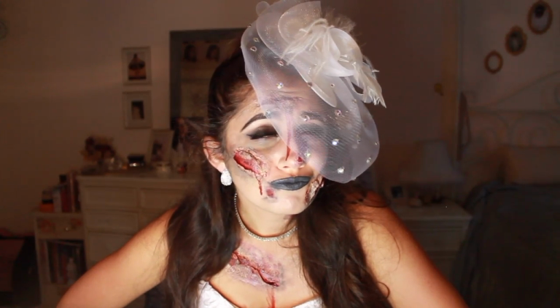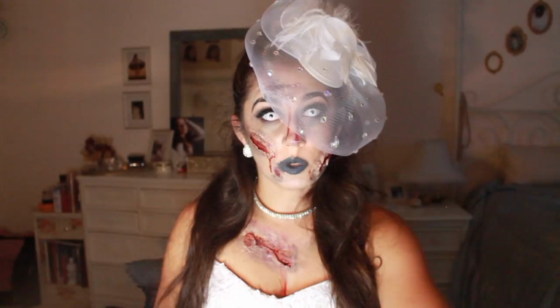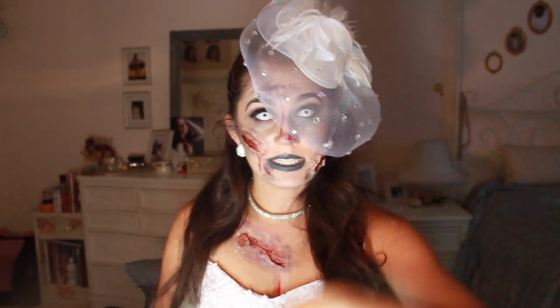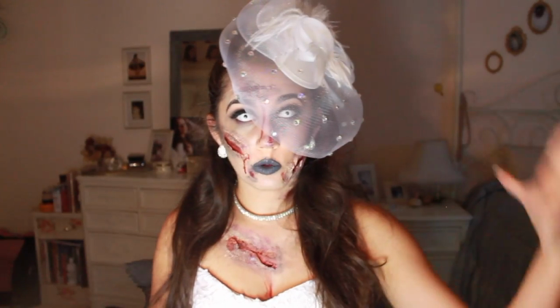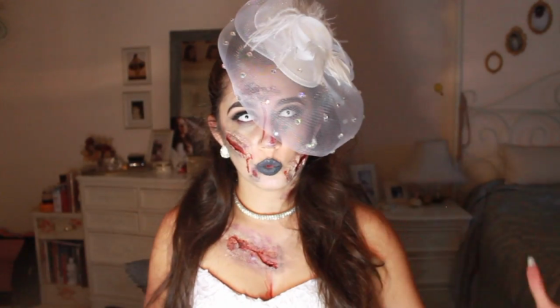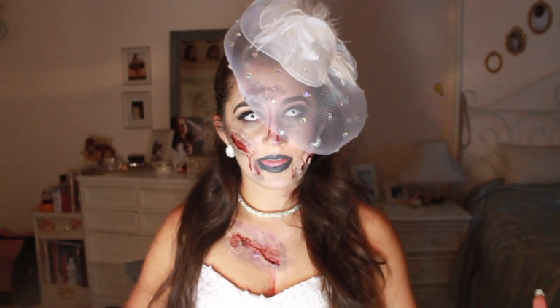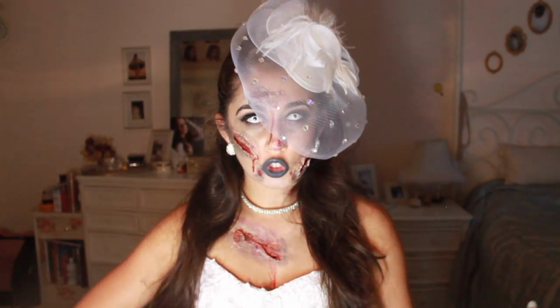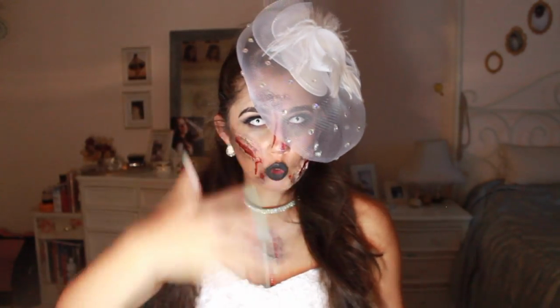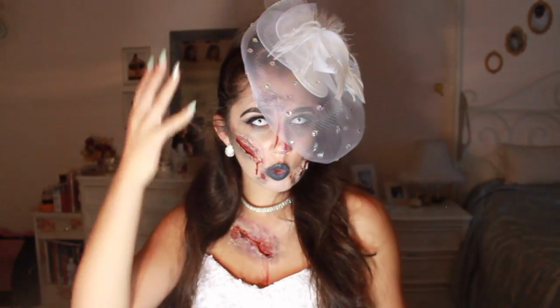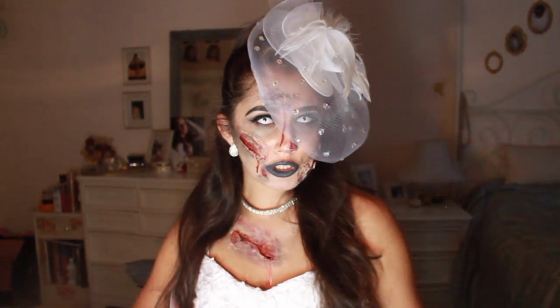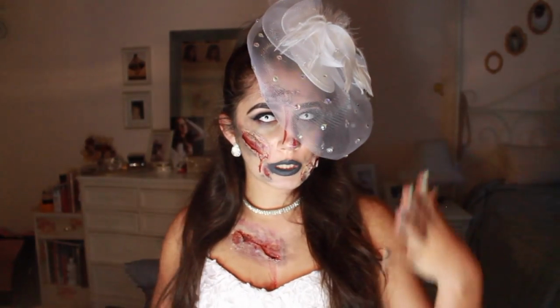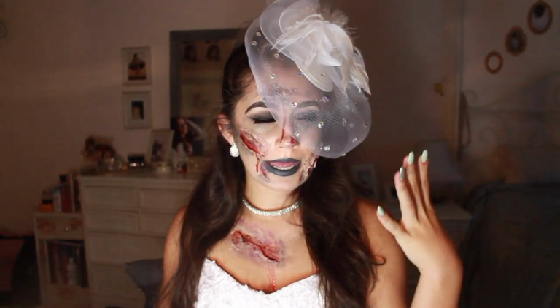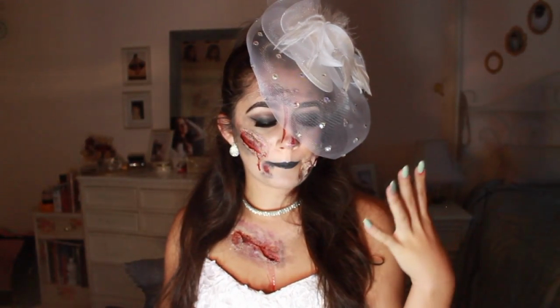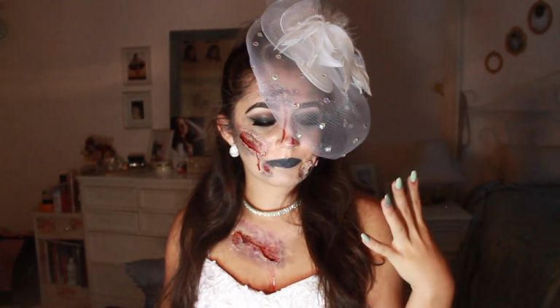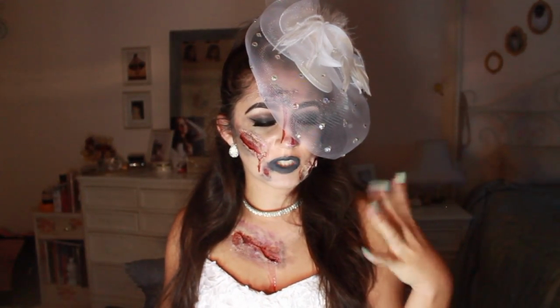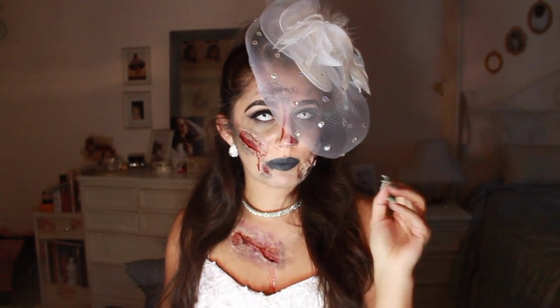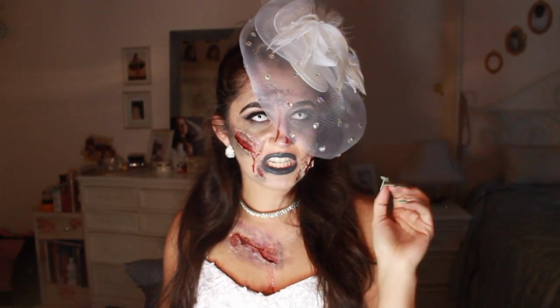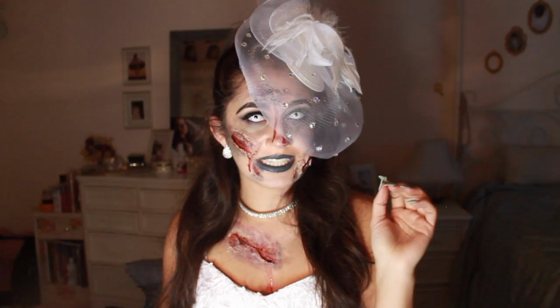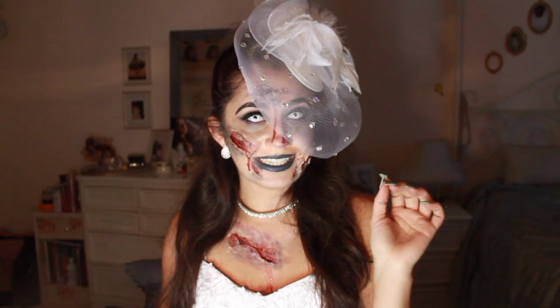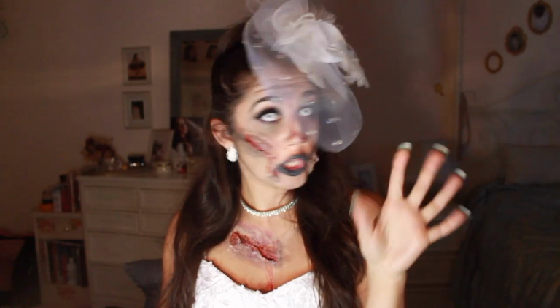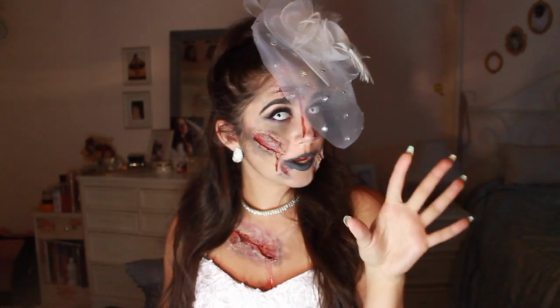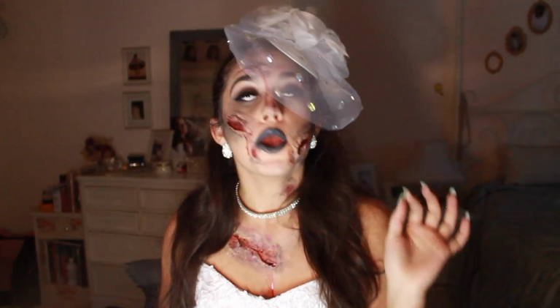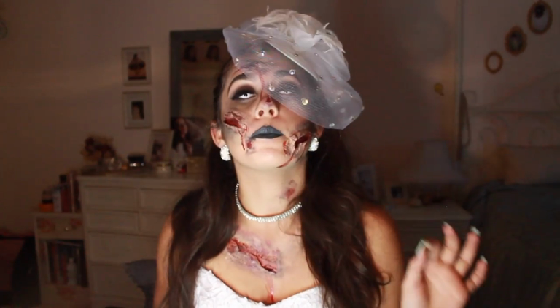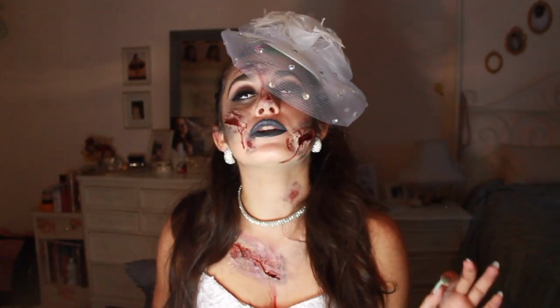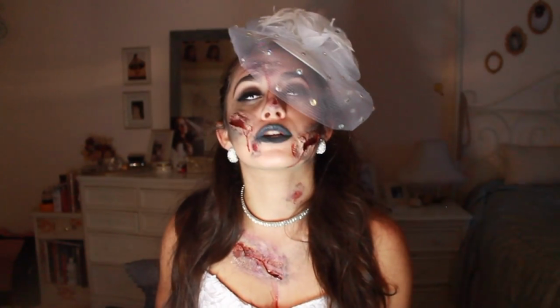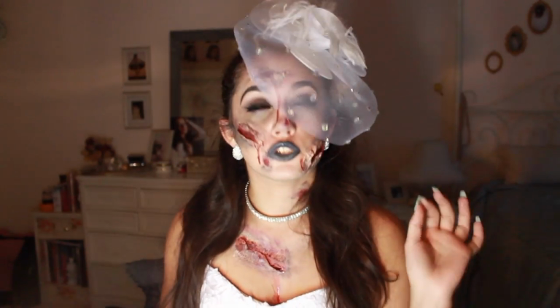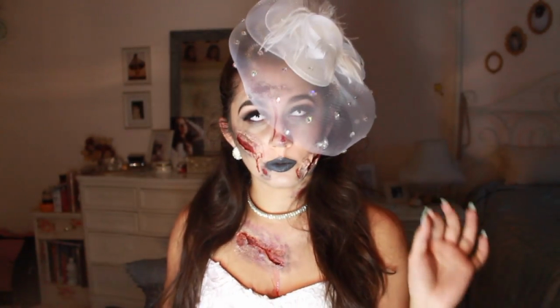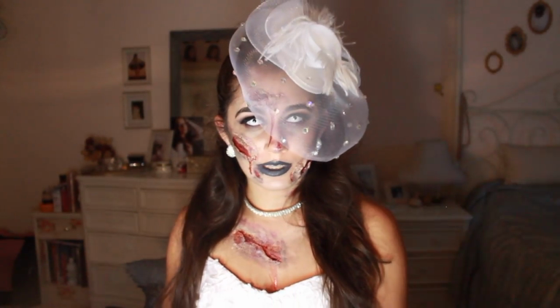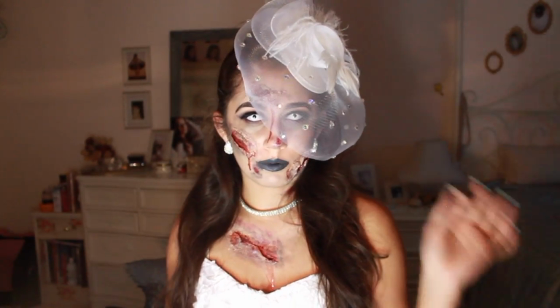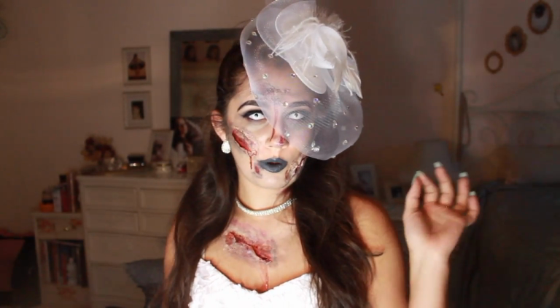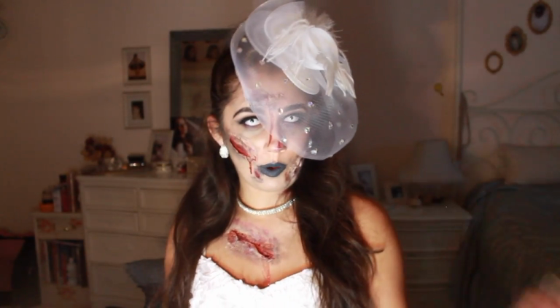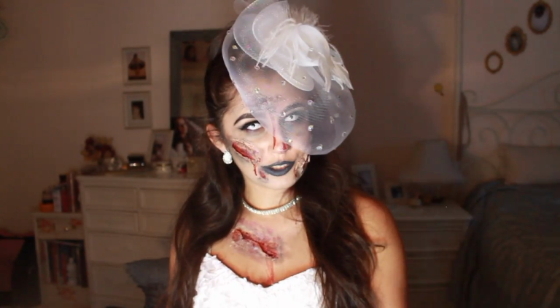Want to see how to get this ghoulish, glam, grippy ugly look? Be sure to keep watching.